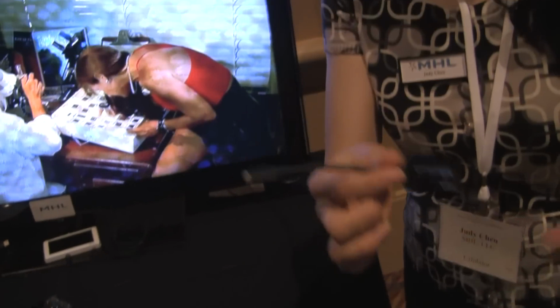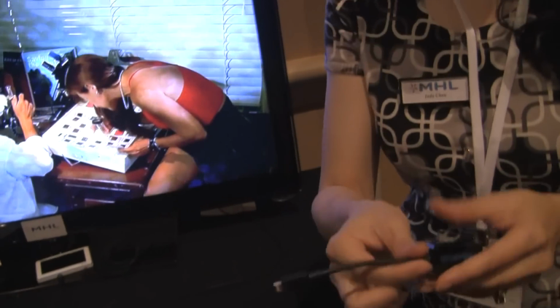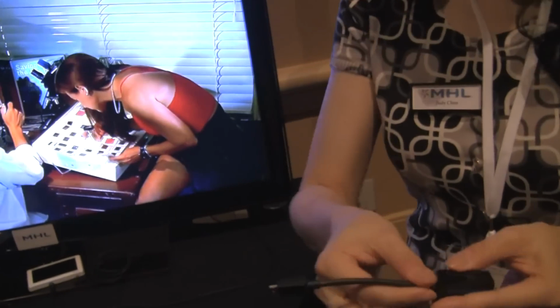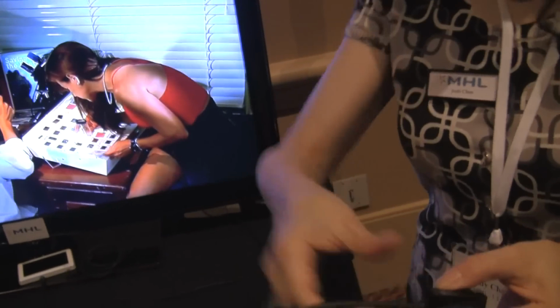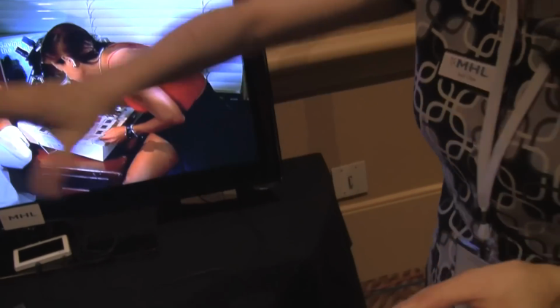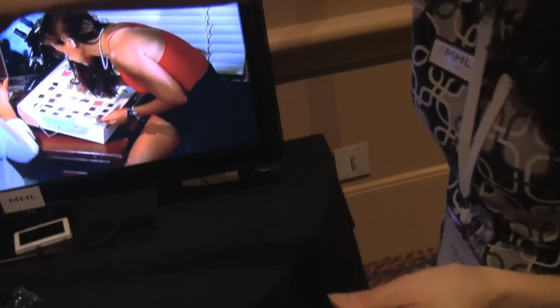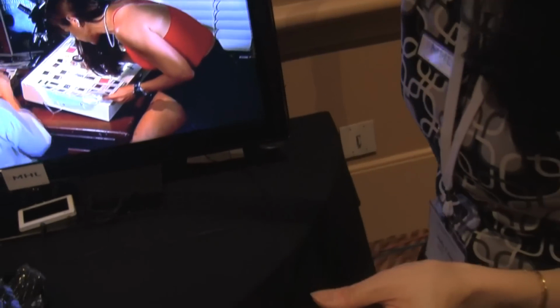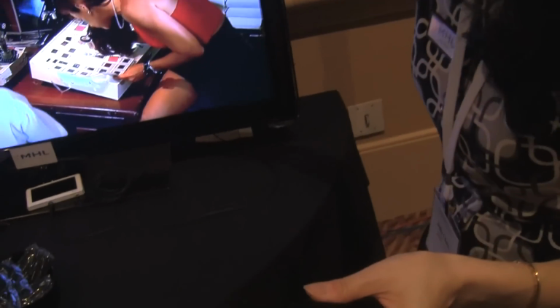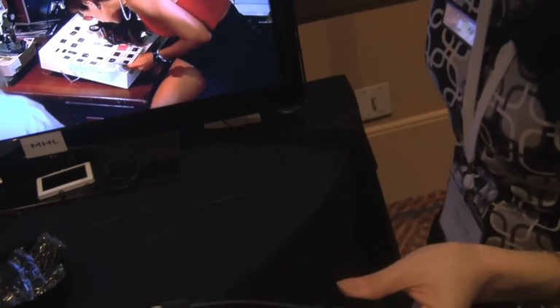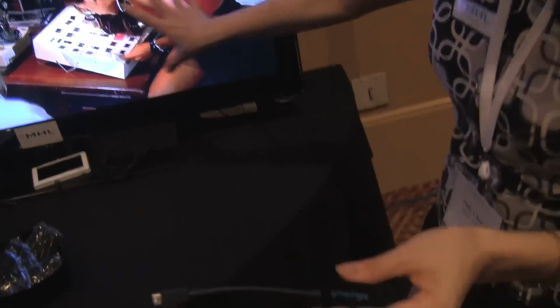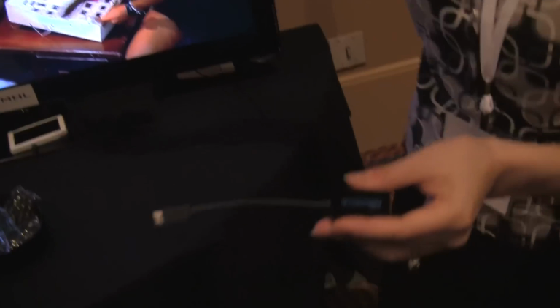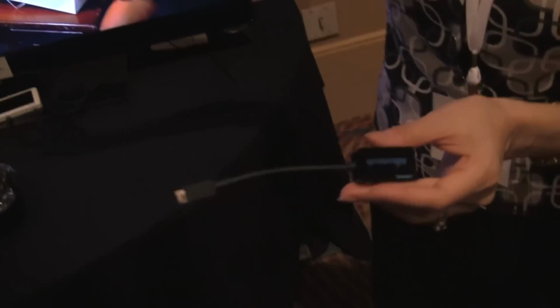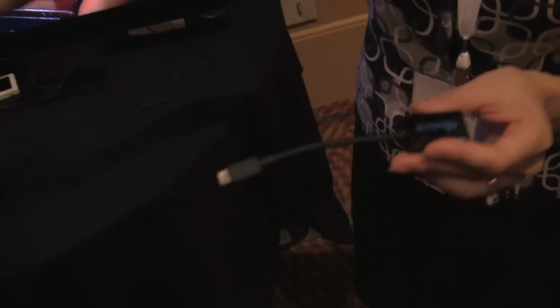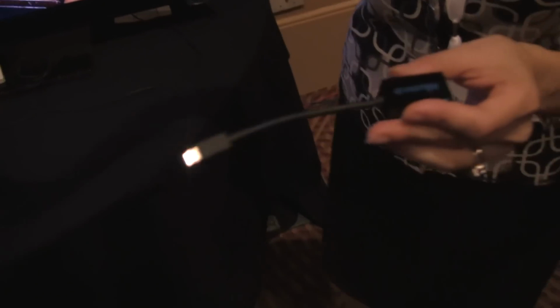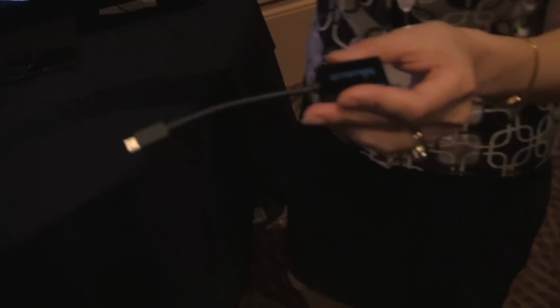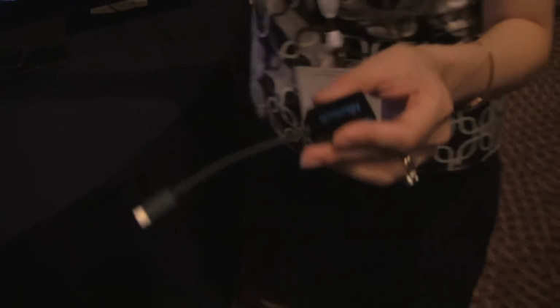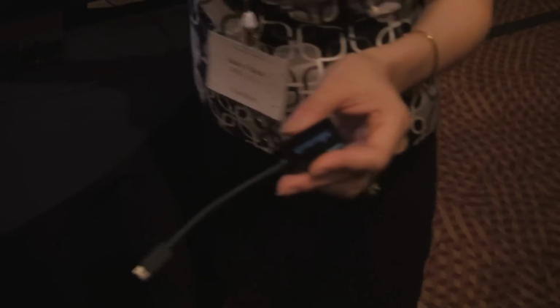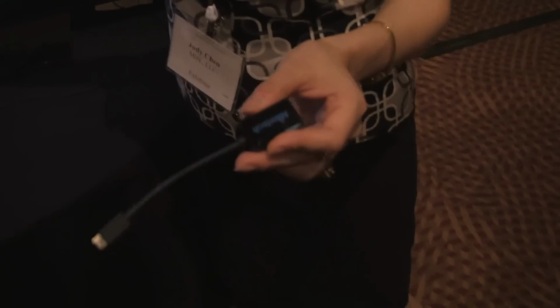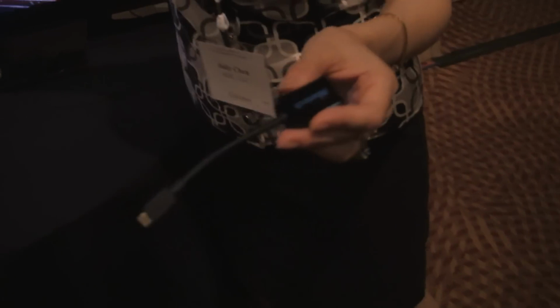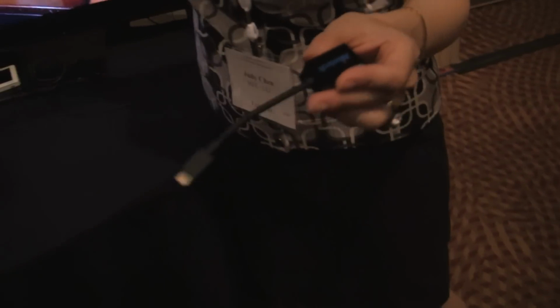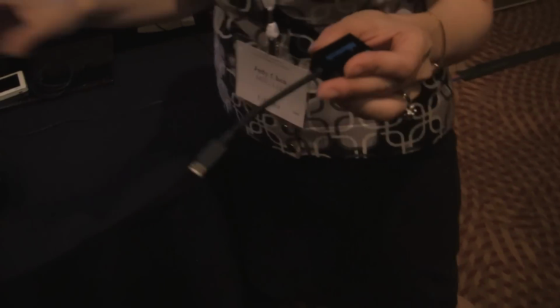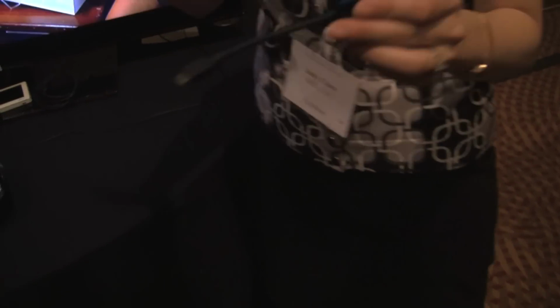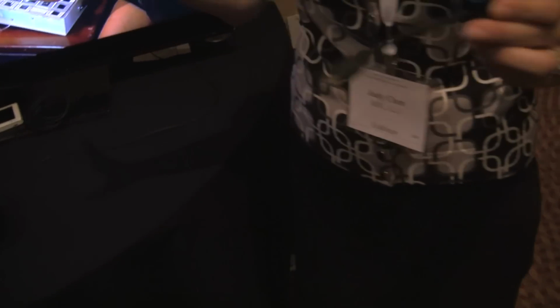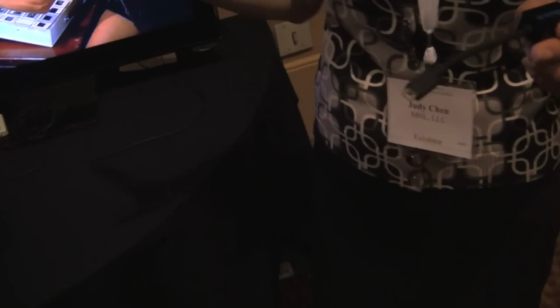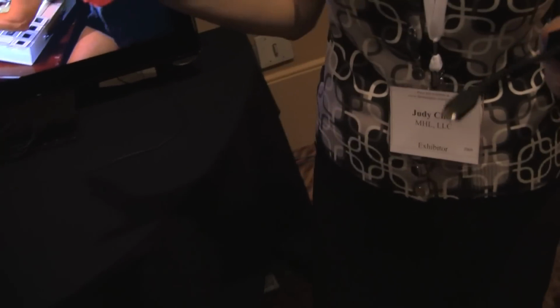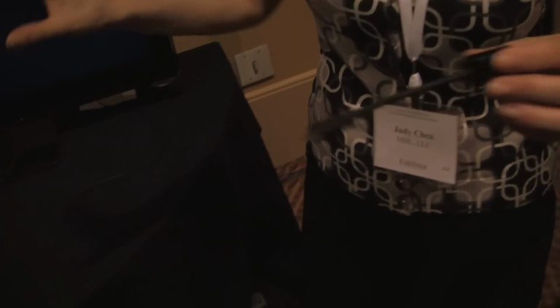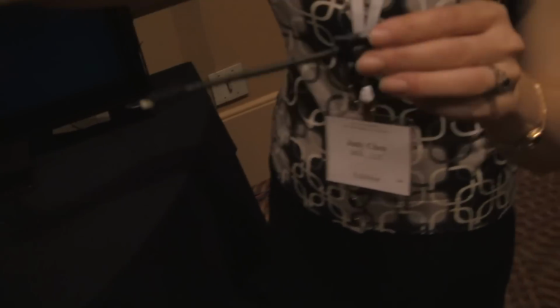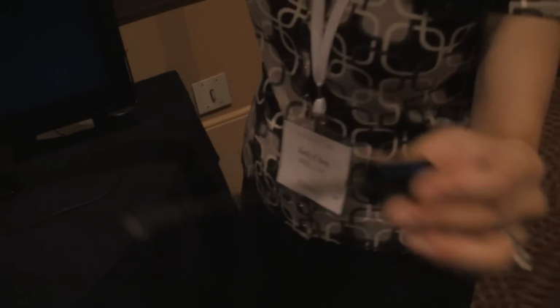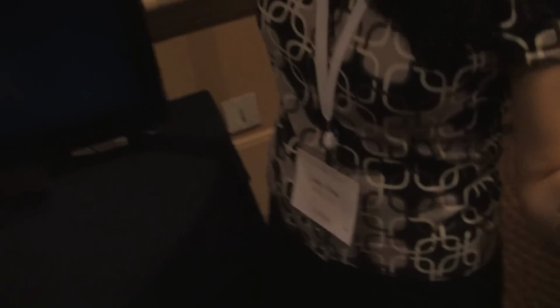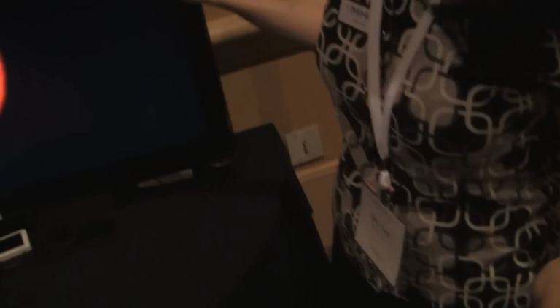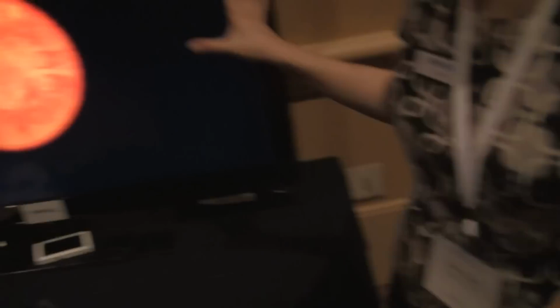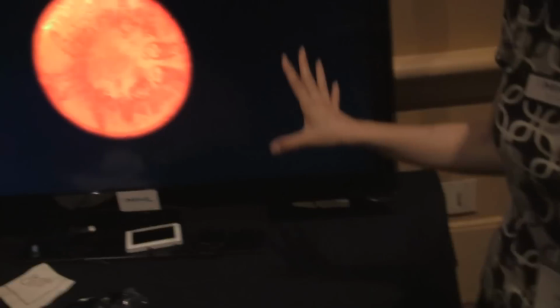You can do multiple screens, you can multitask, you can do all sorts of stuff.